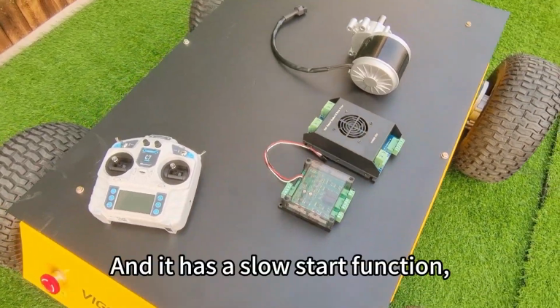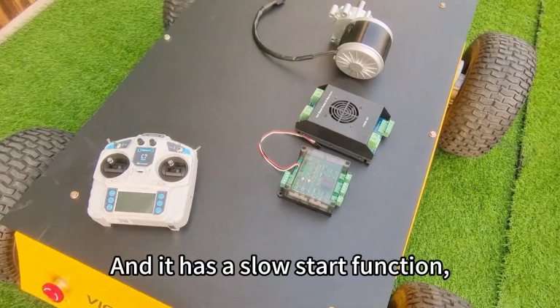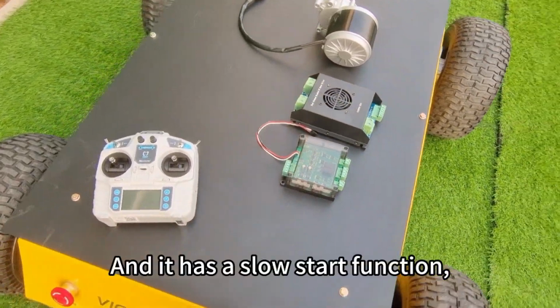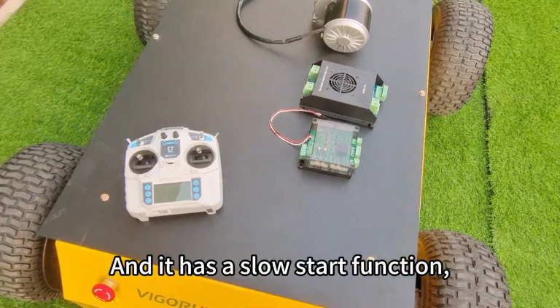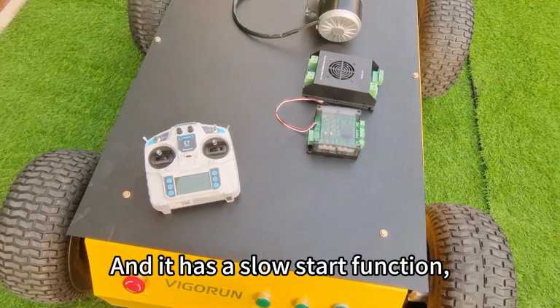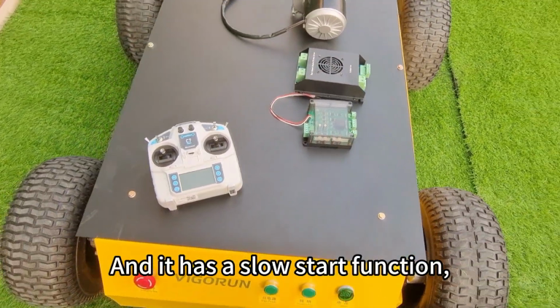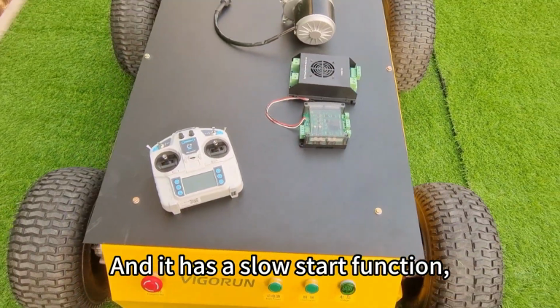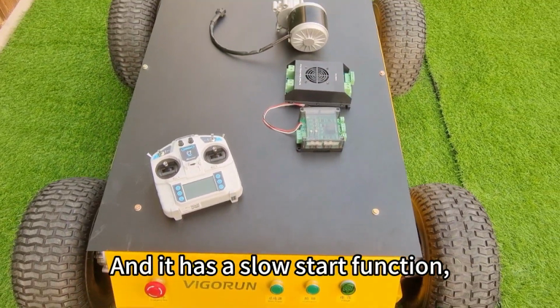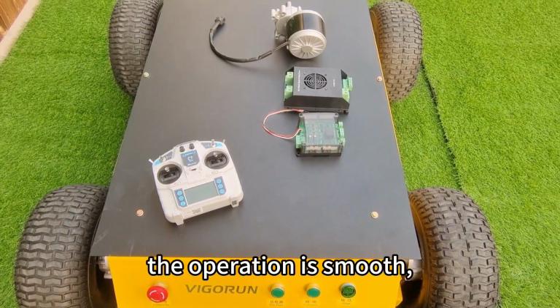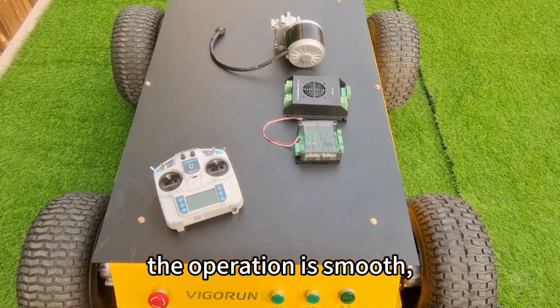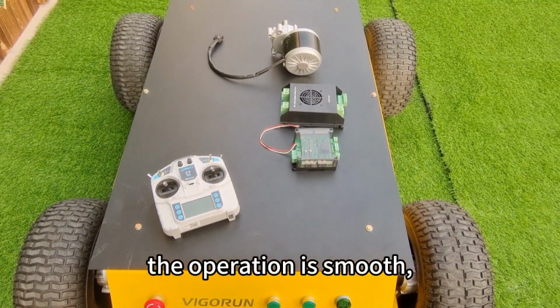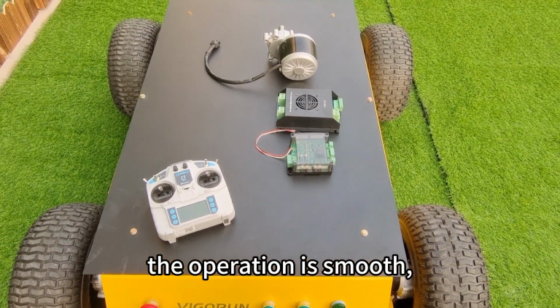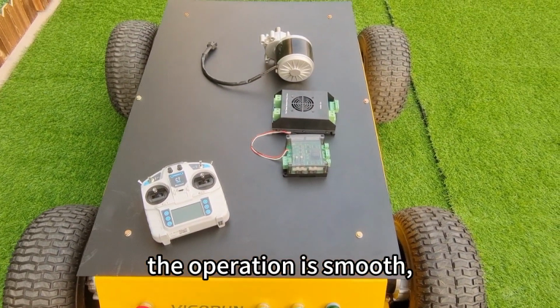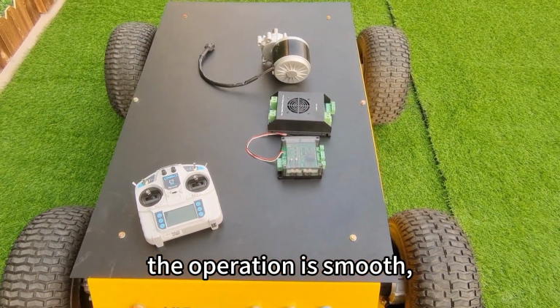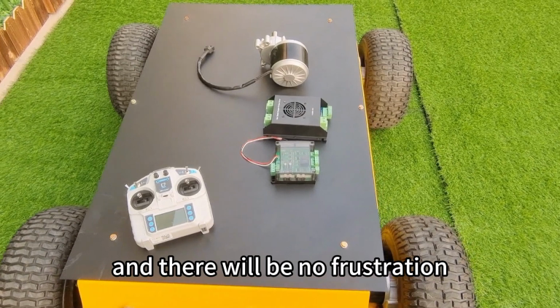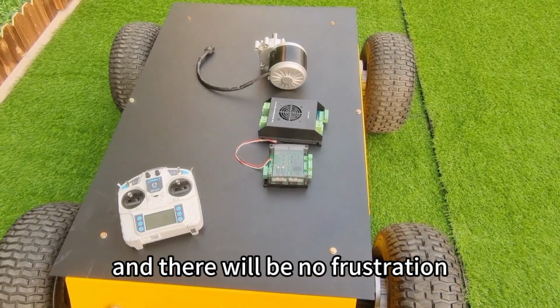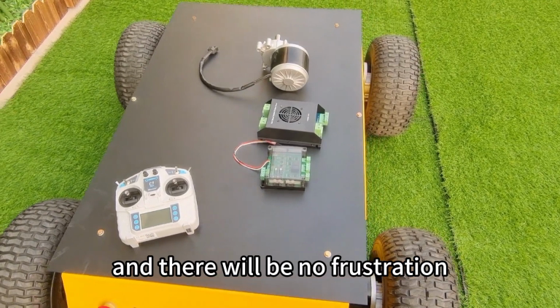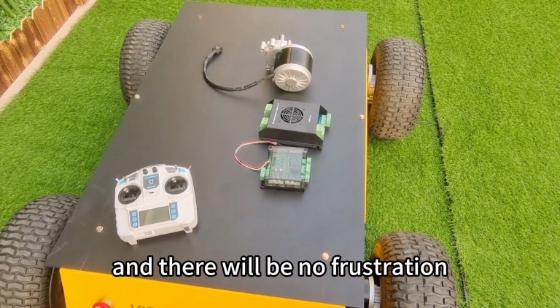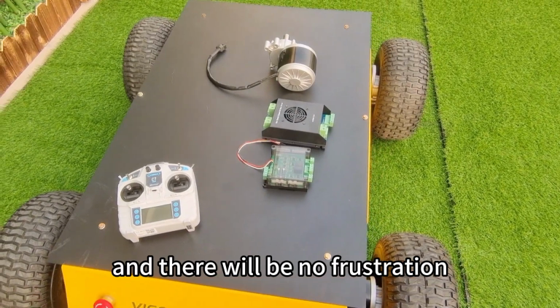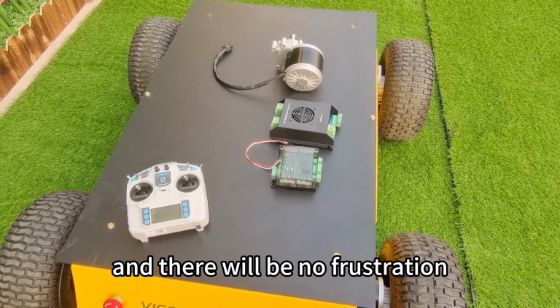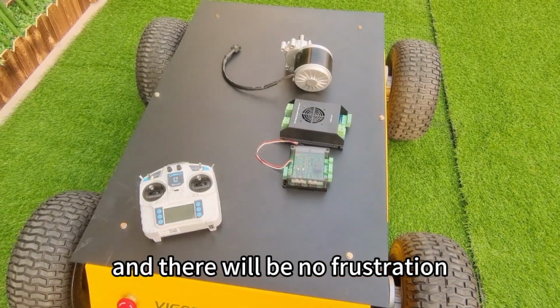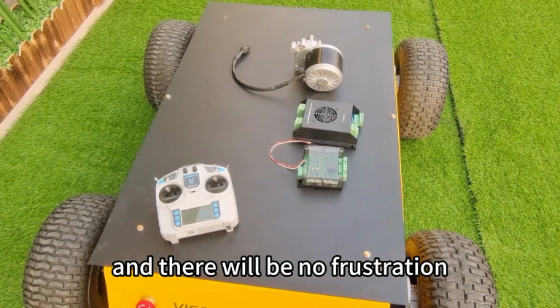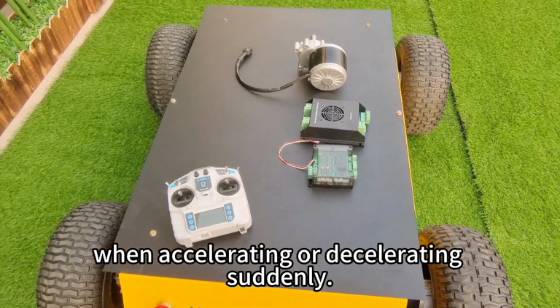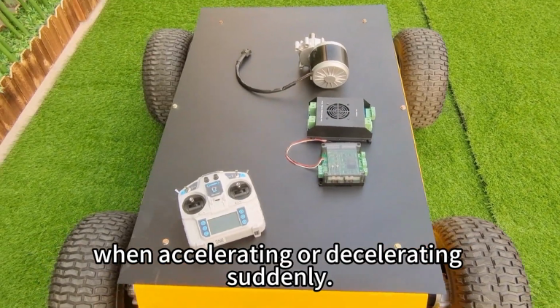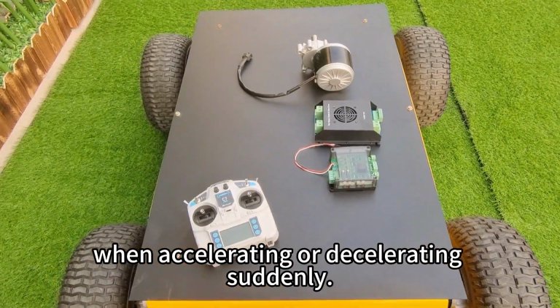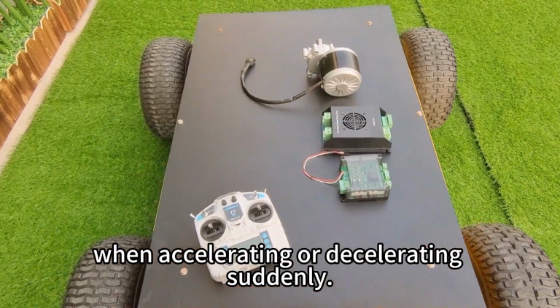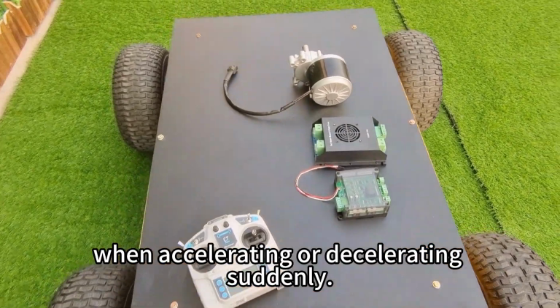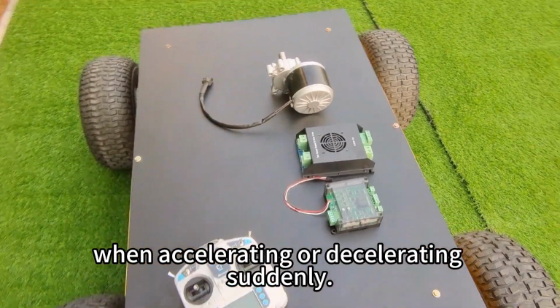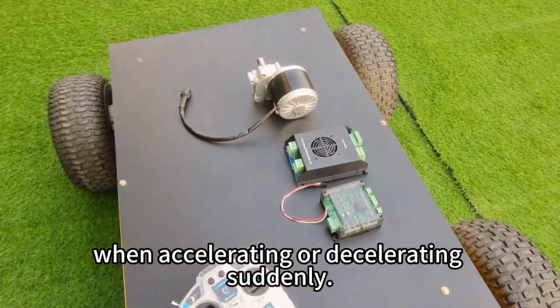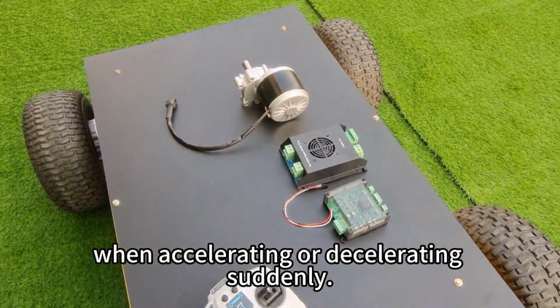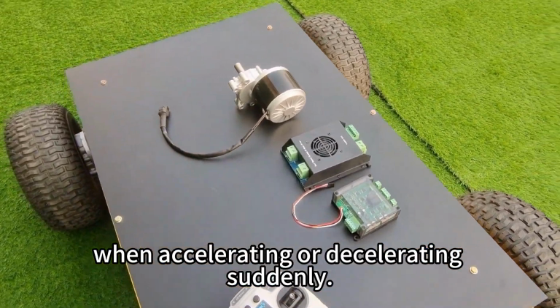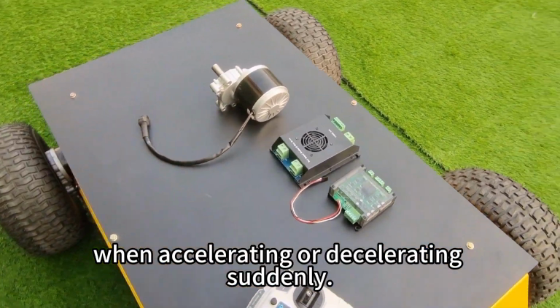And it has a slow start function. The operation is smooth and there will be no jerking when accelerating or decelerating suddenly.